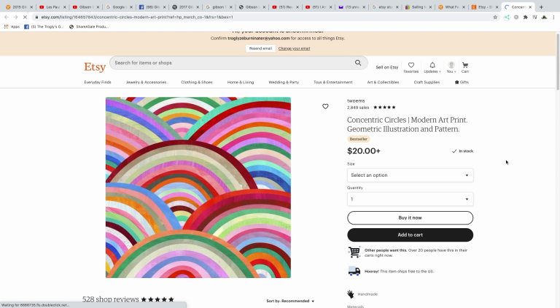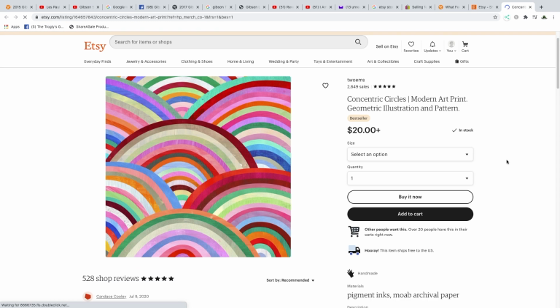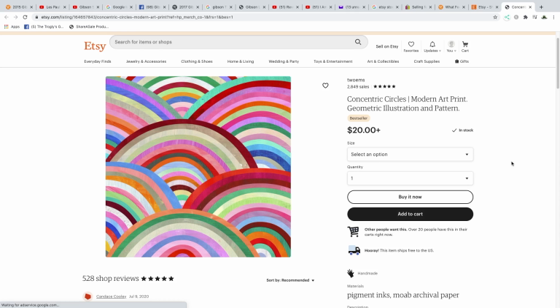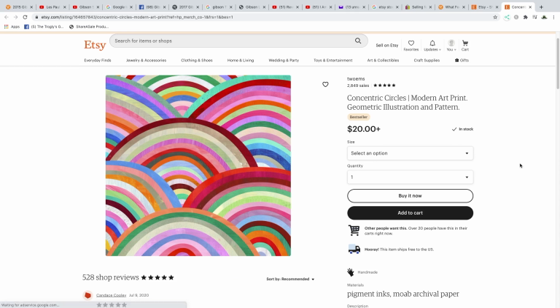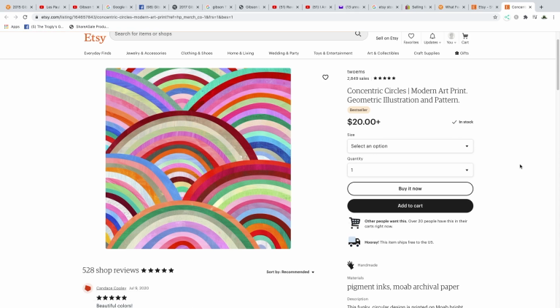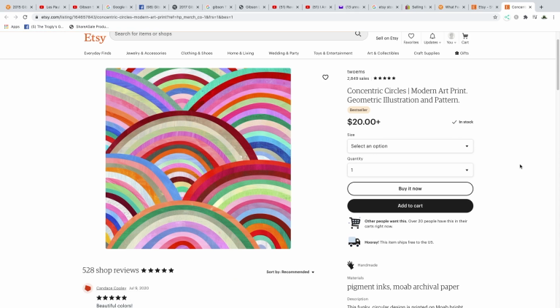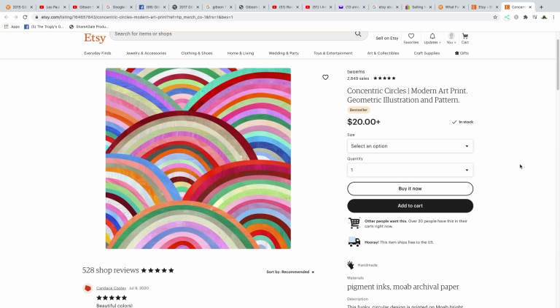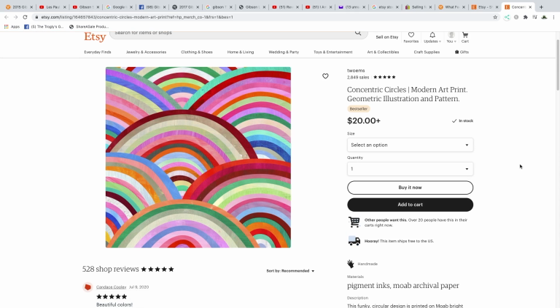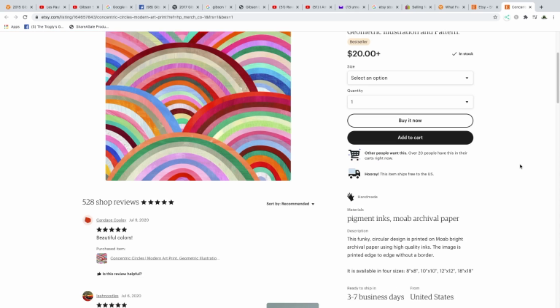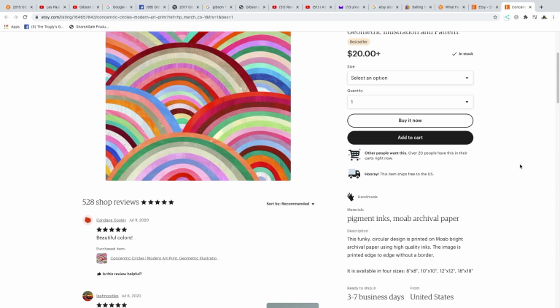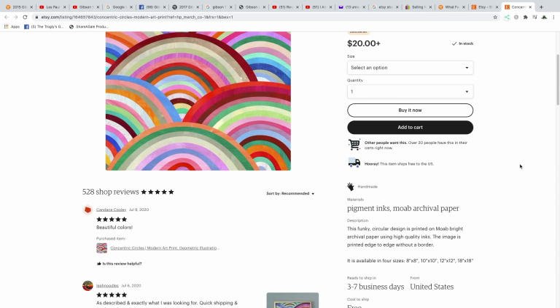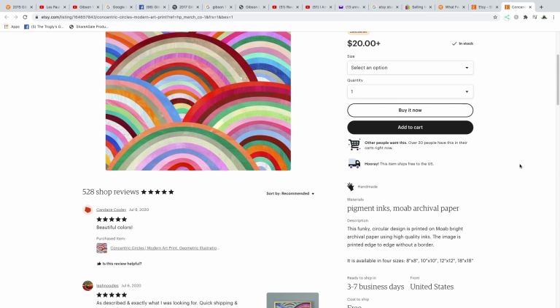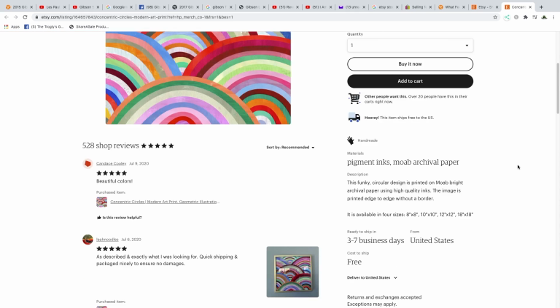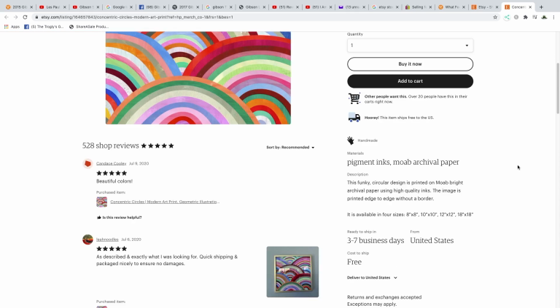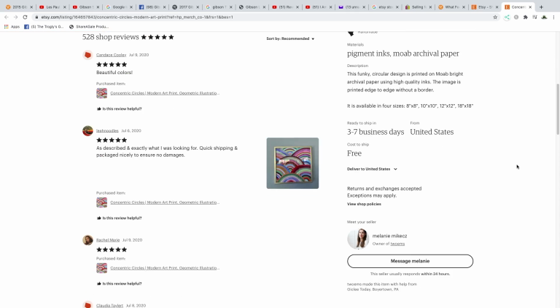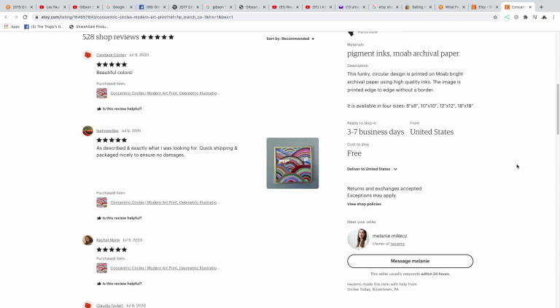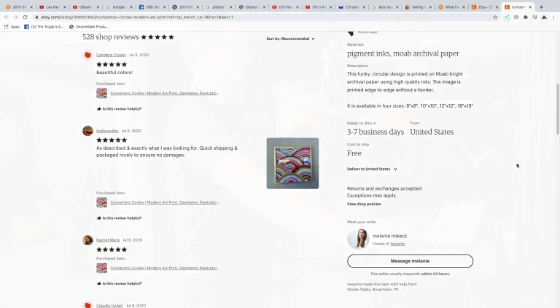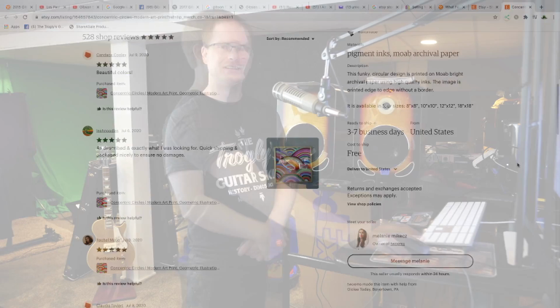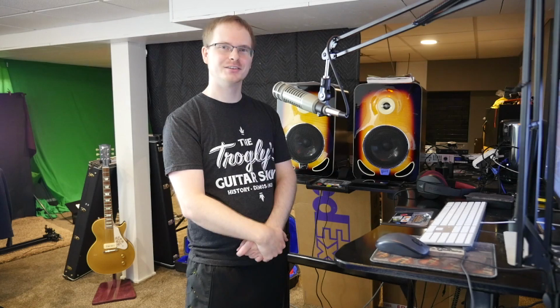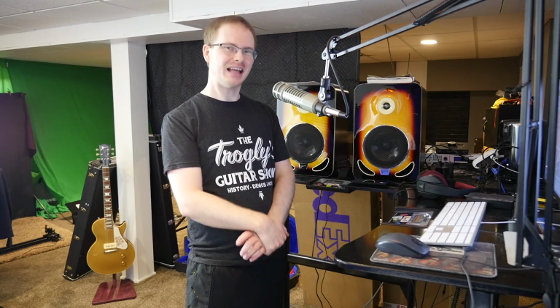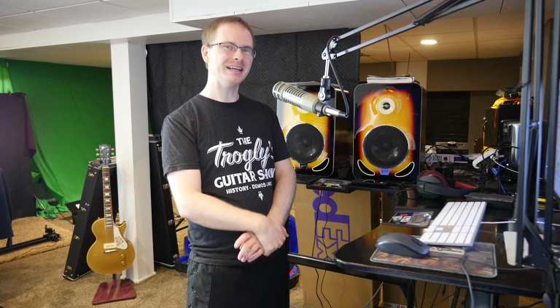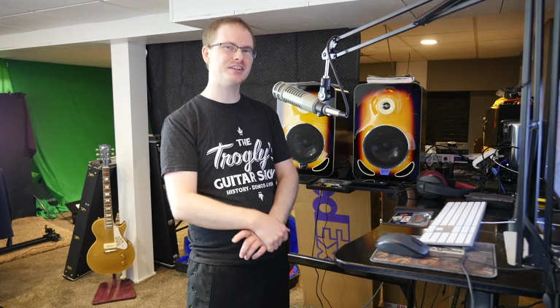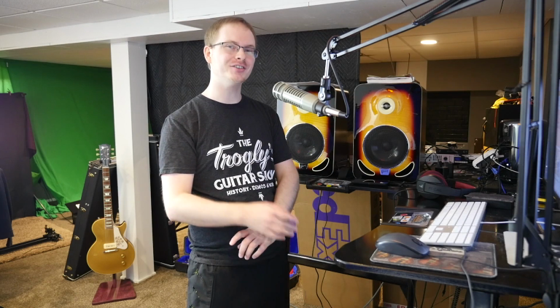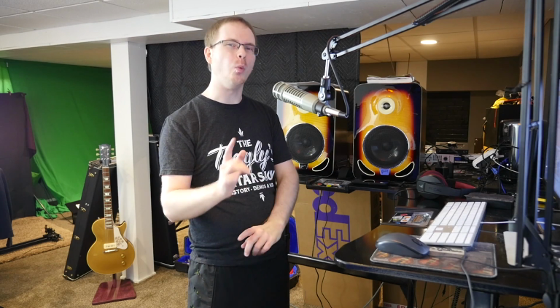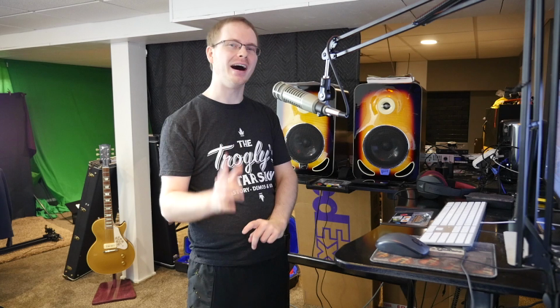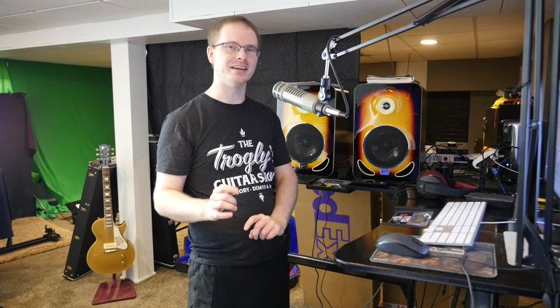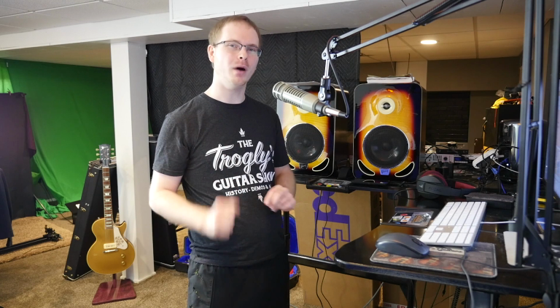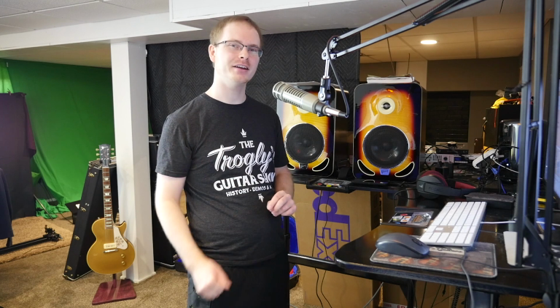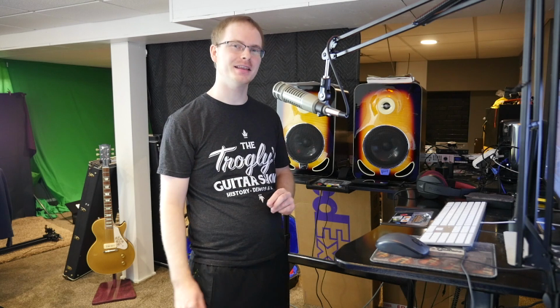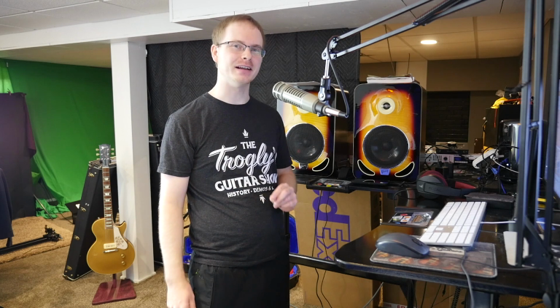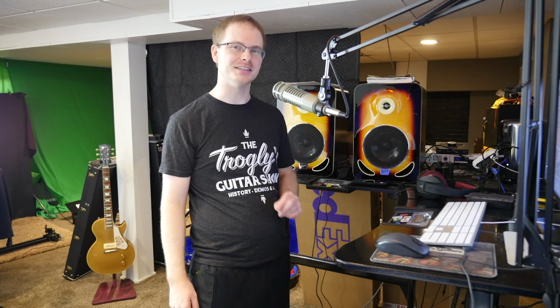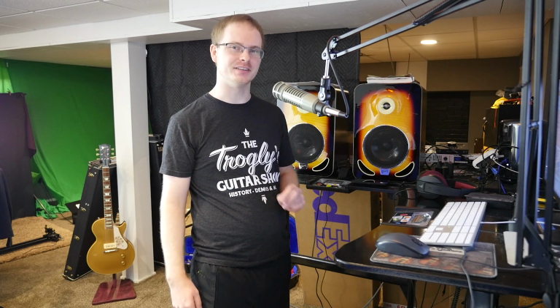But if we go to Etsy and click on one of their listings, you're going to see — huh, that looks pretty familiar. So now the big question: why? Why are they raising fees?